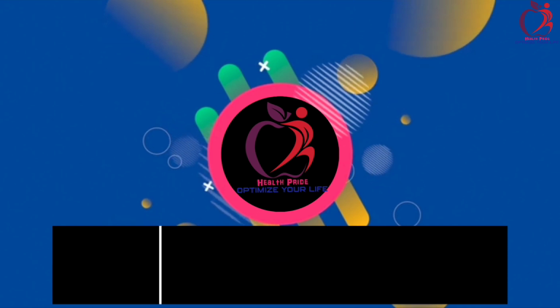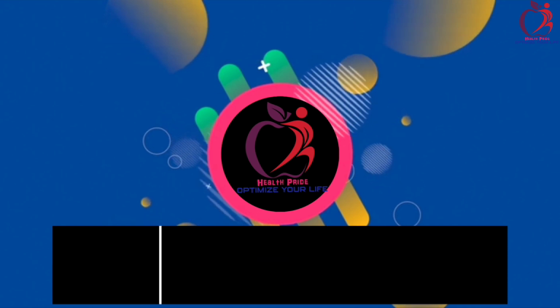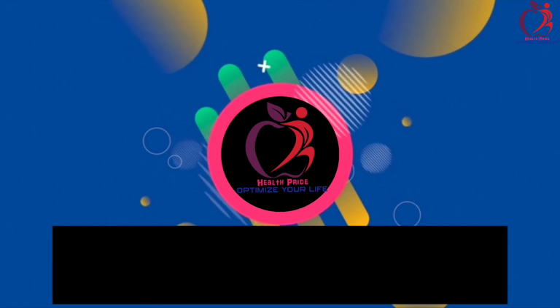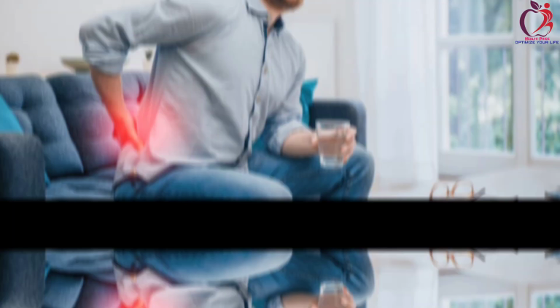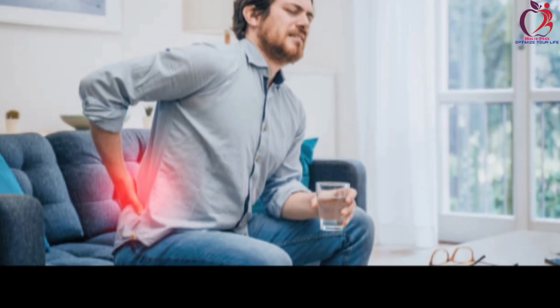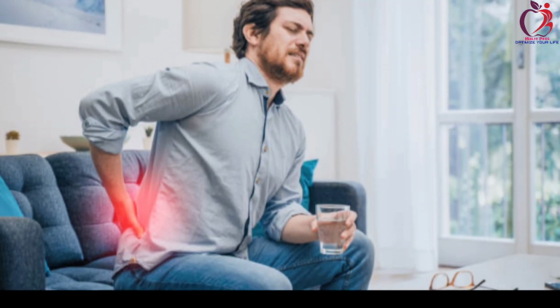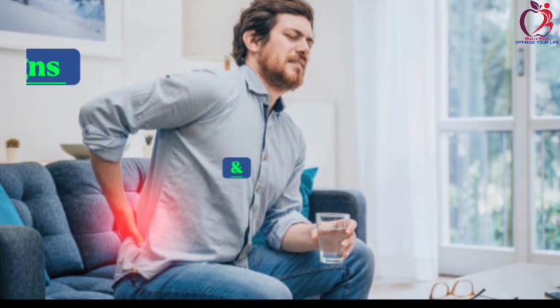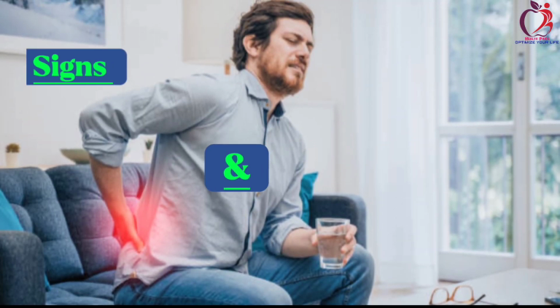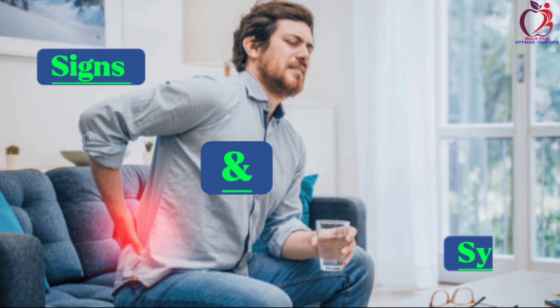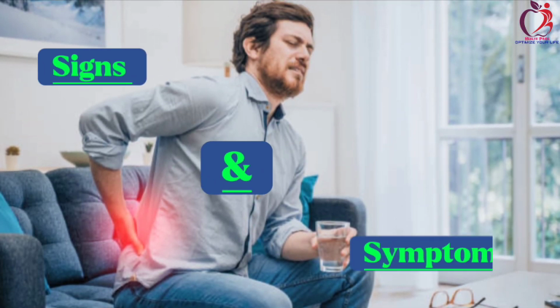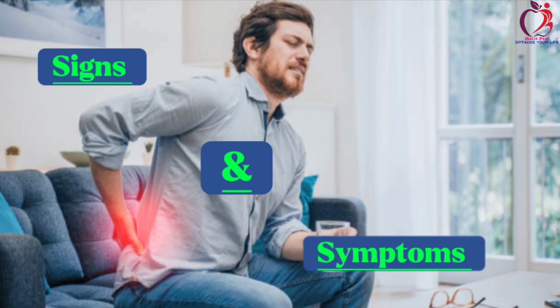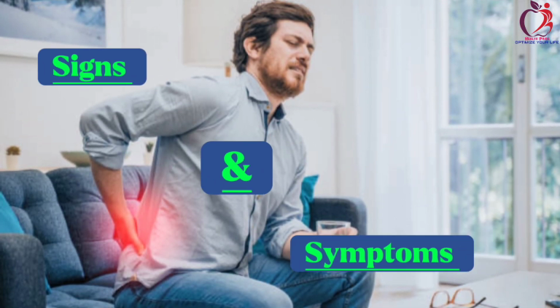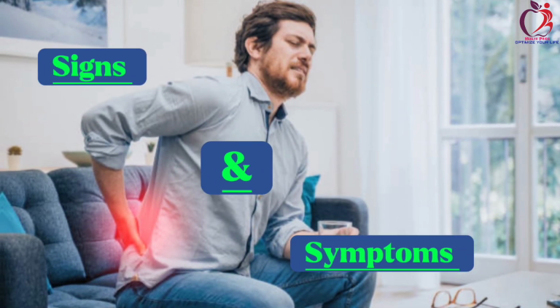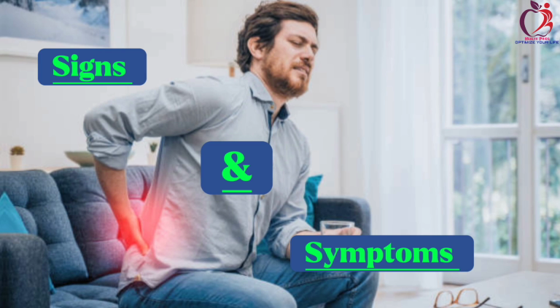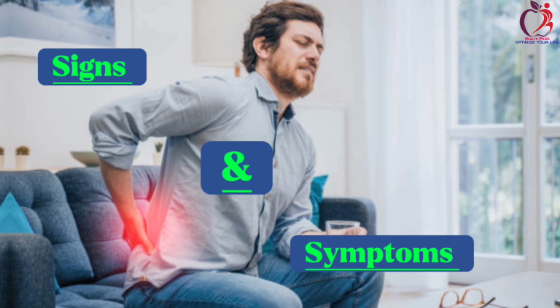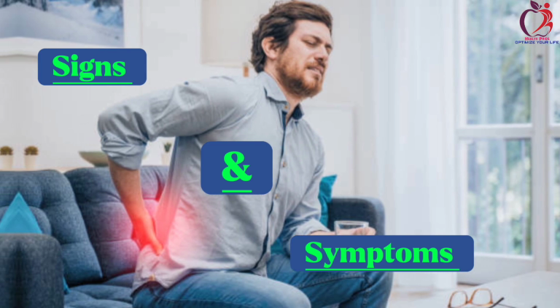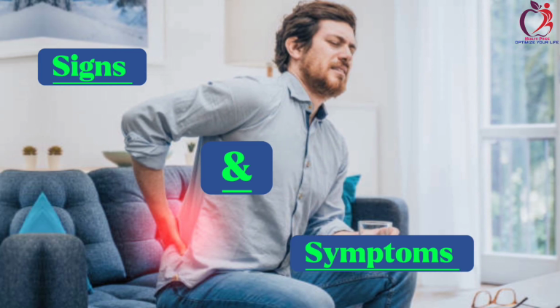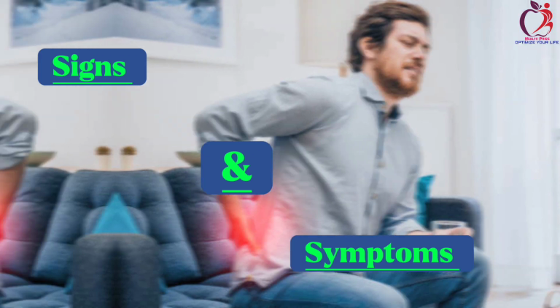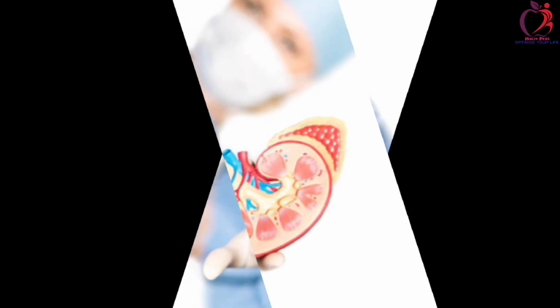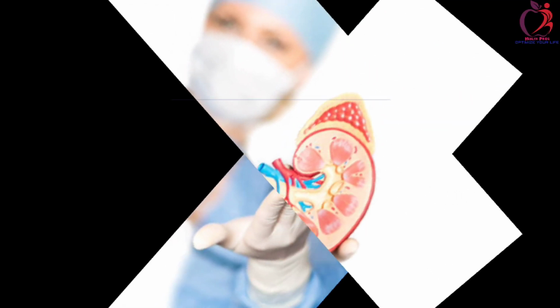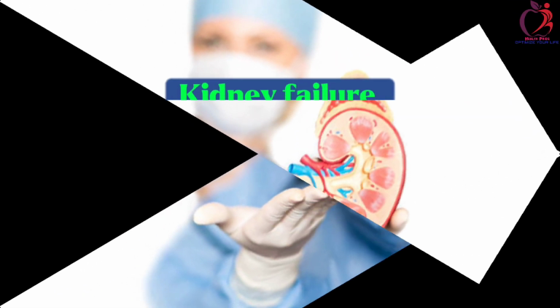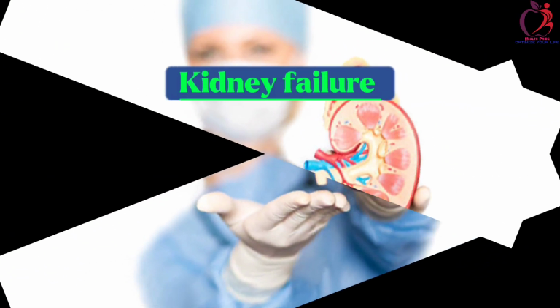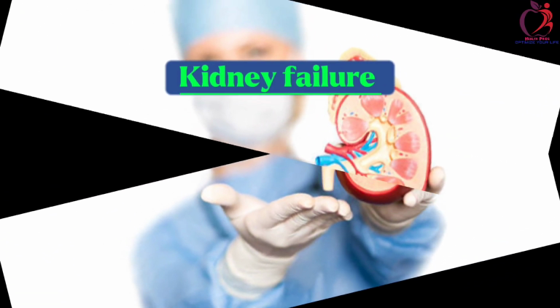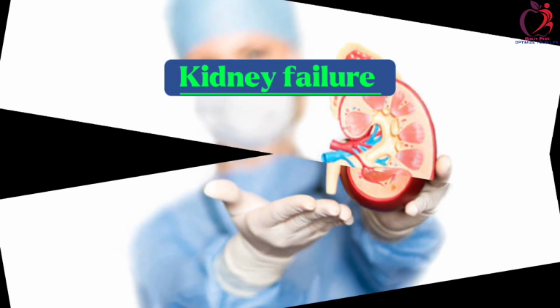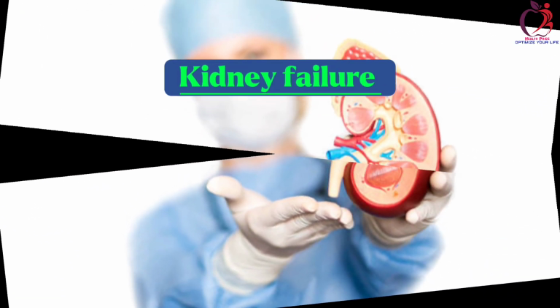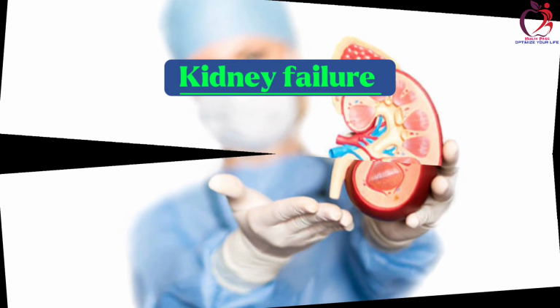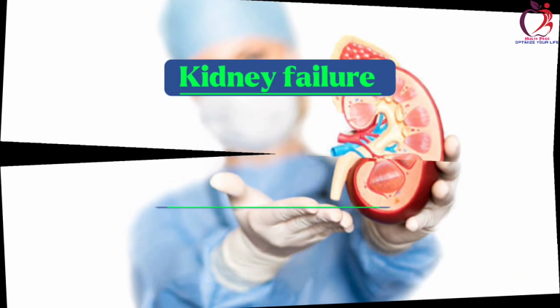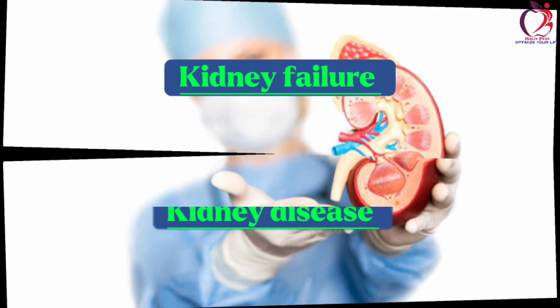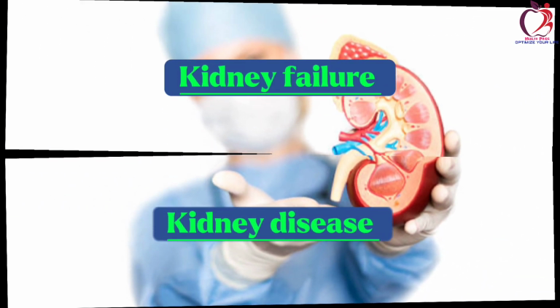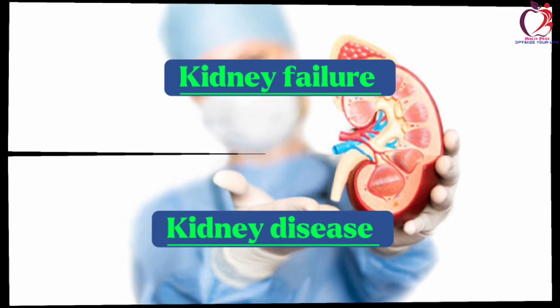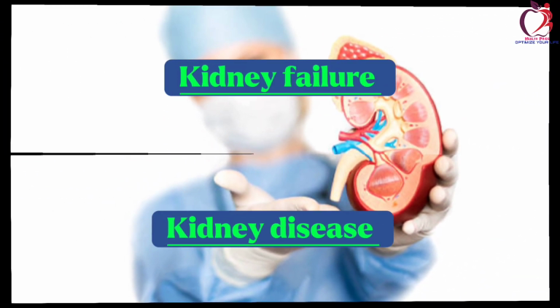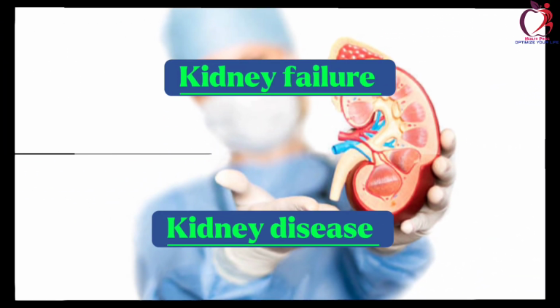These are the signs and symptoms which may lead to kidney failure or may indicate any kidney disease.